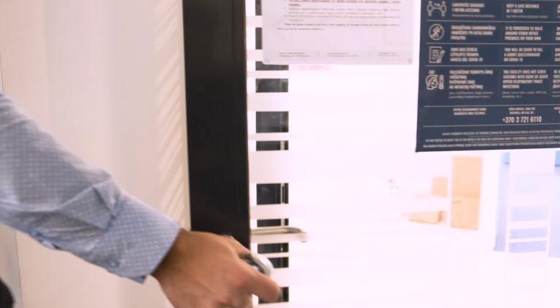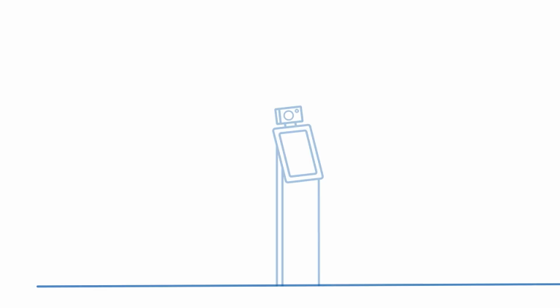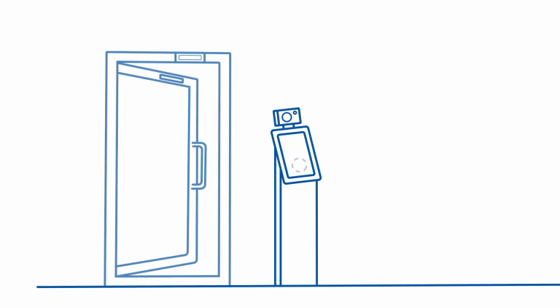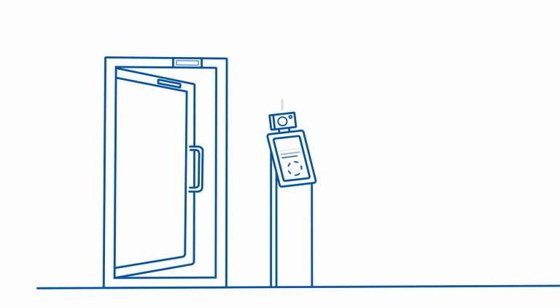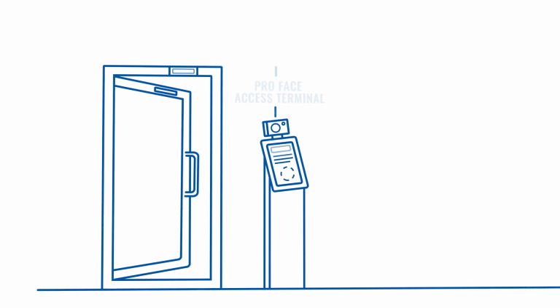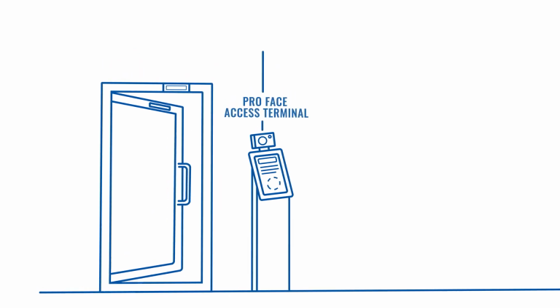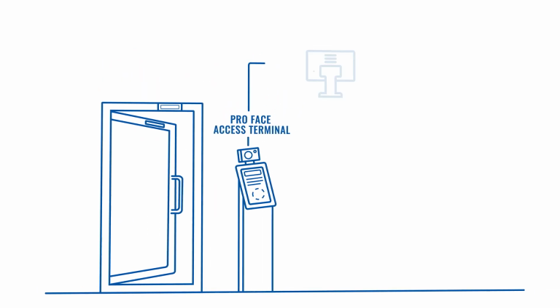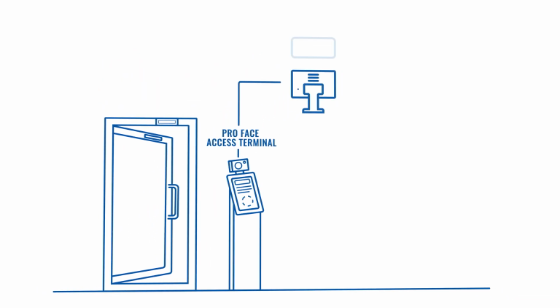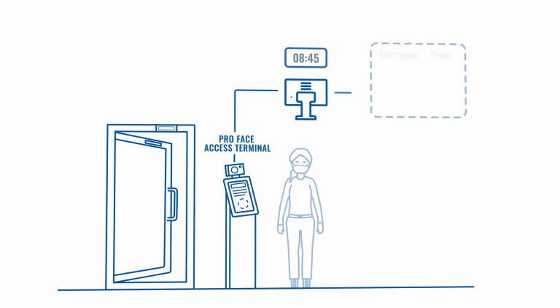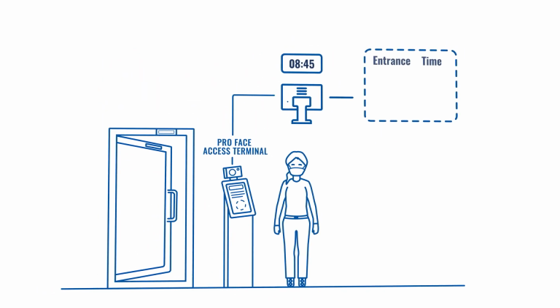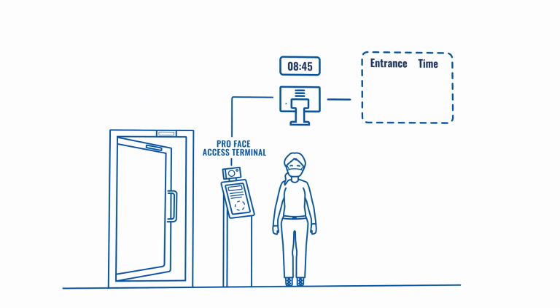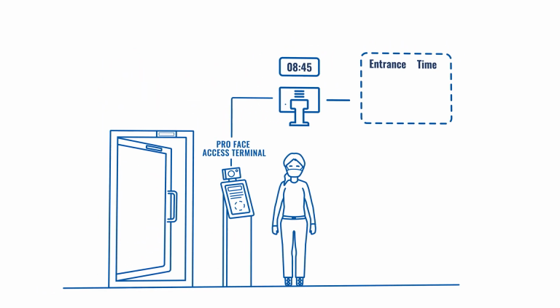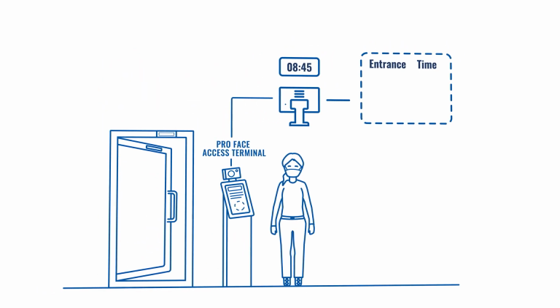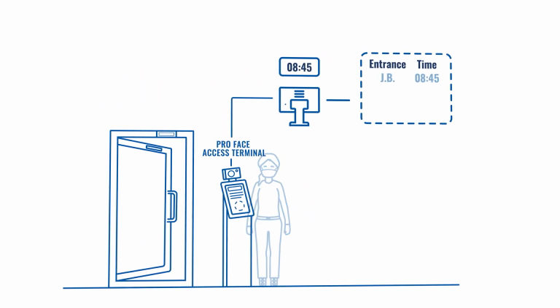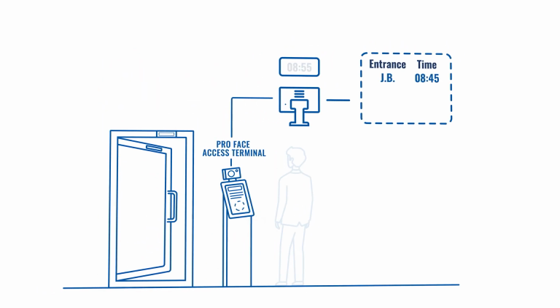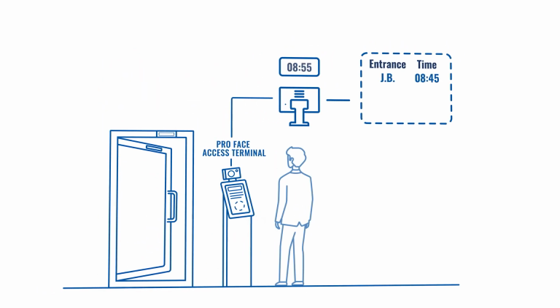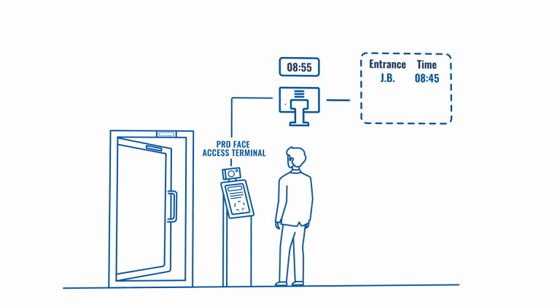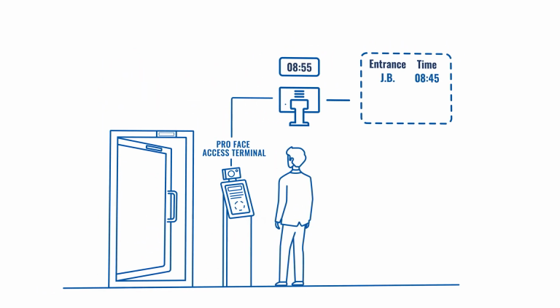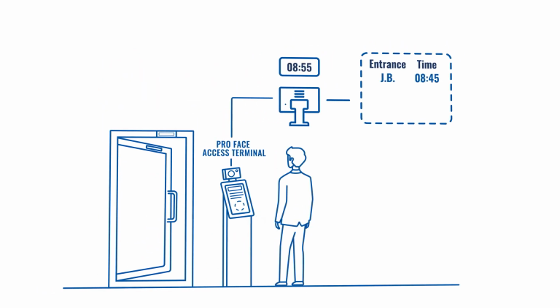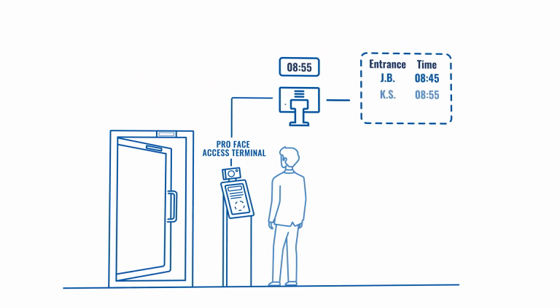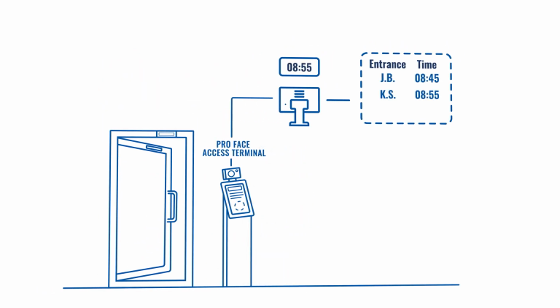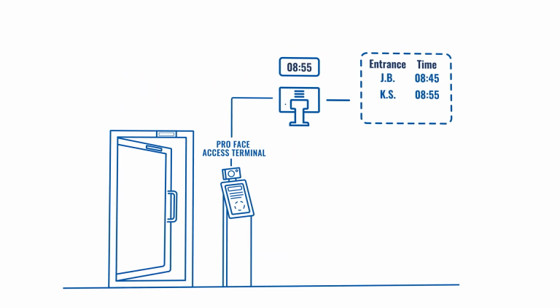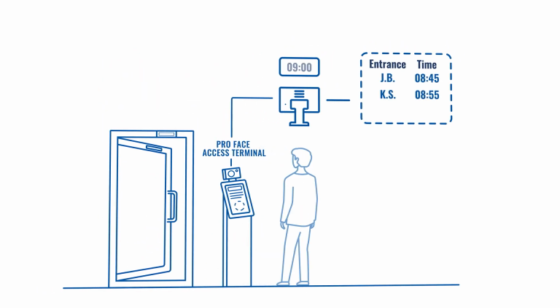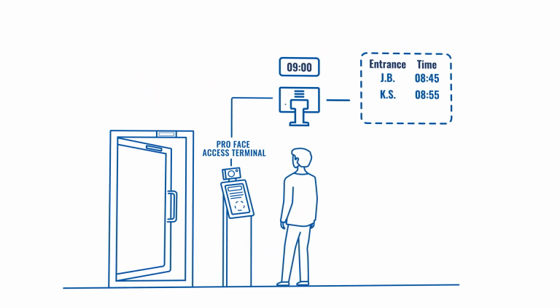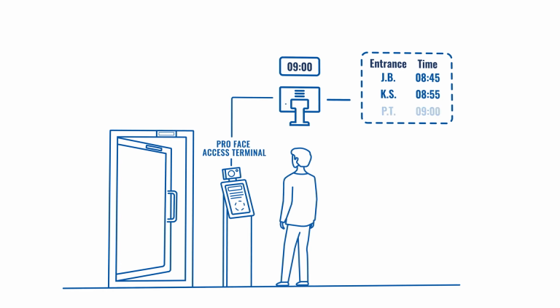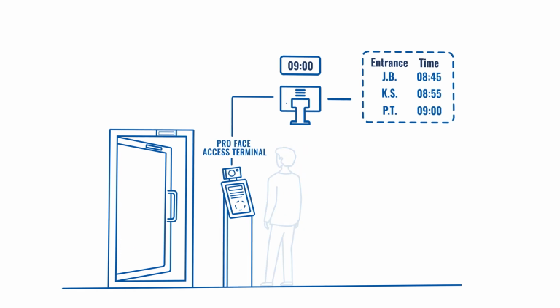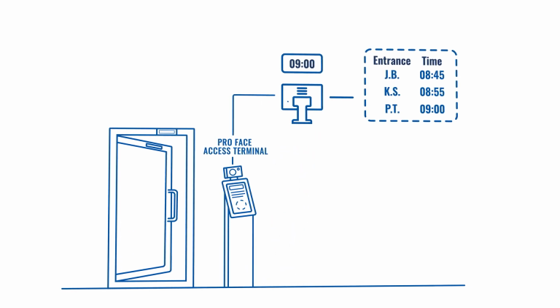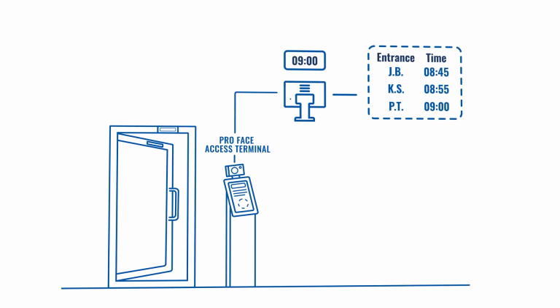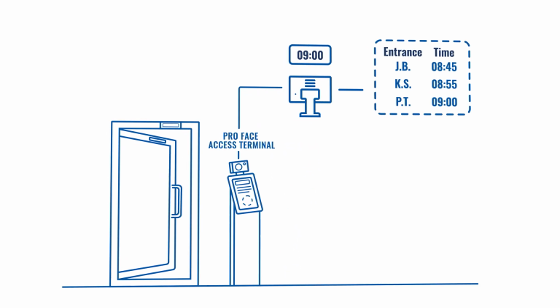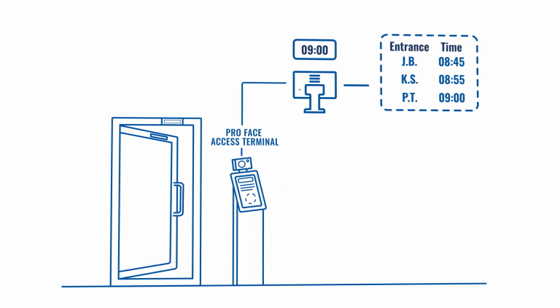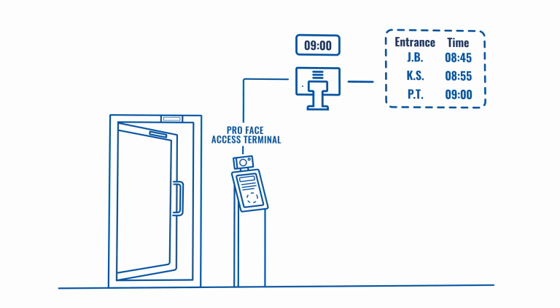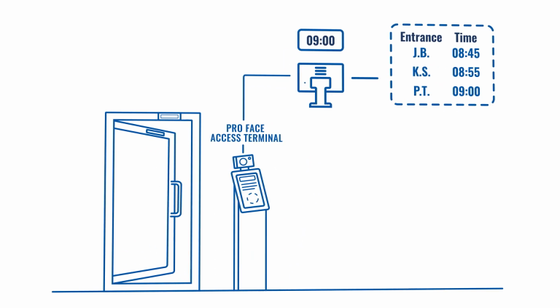The terminal can be integrated with your current time management system to gather data on employees' attendance and time spent in the workplace.